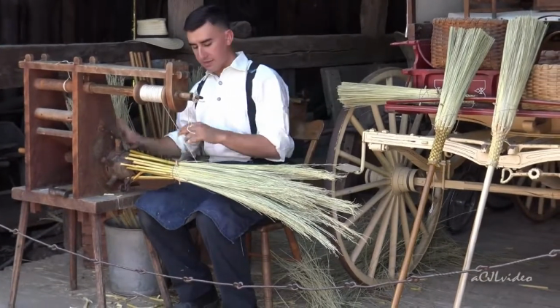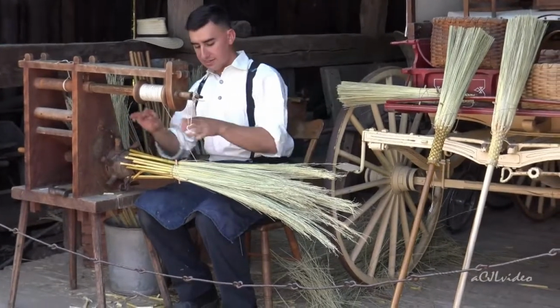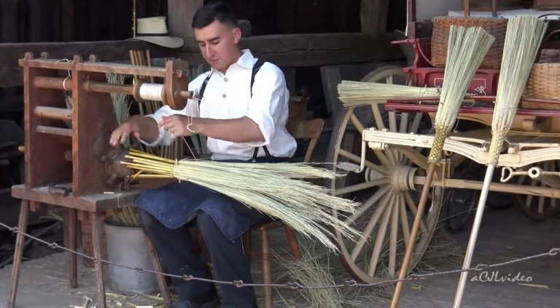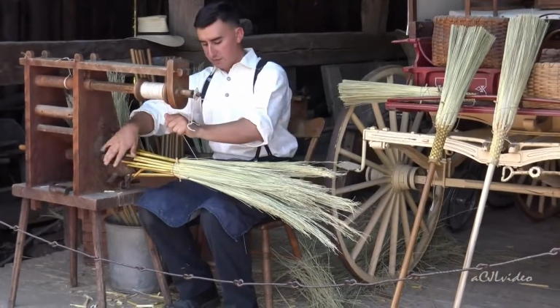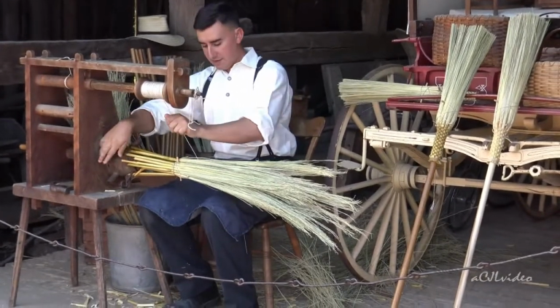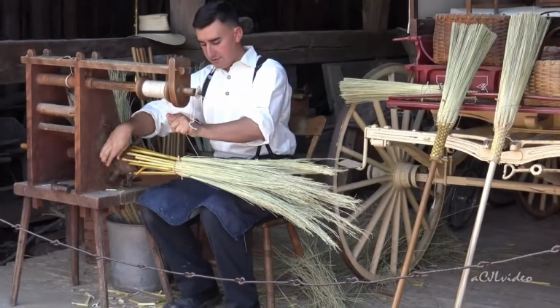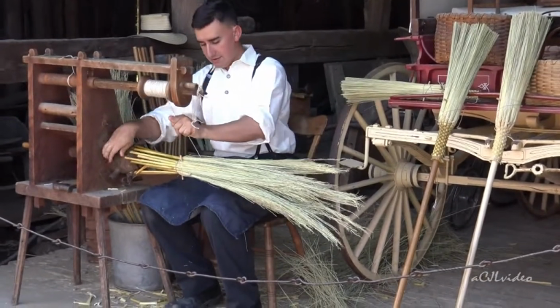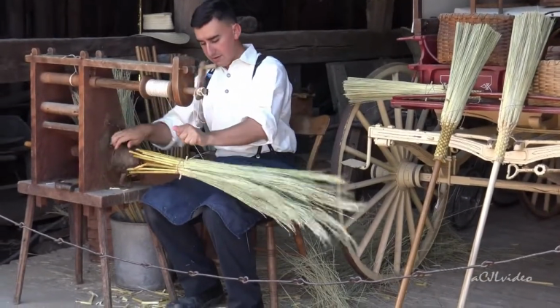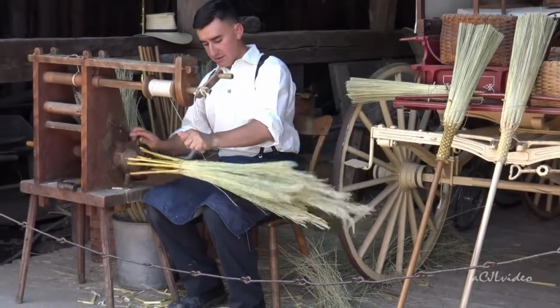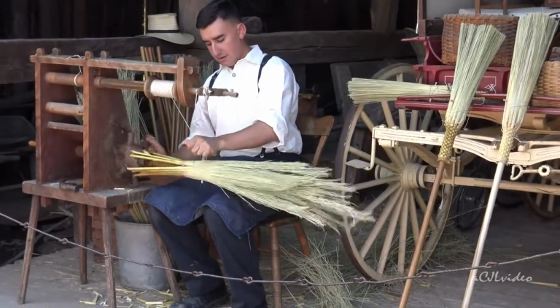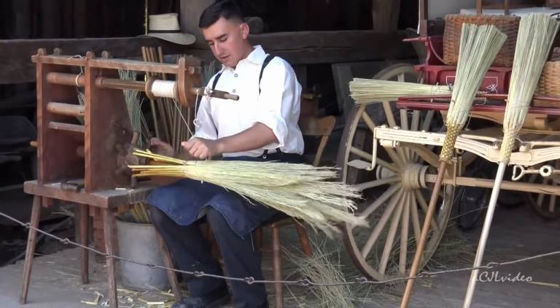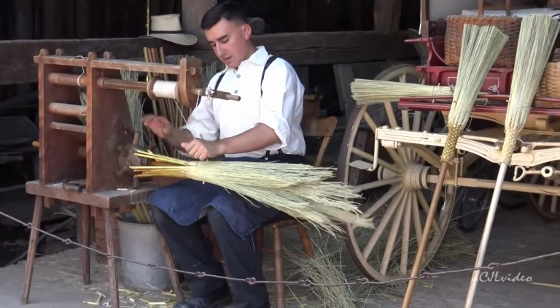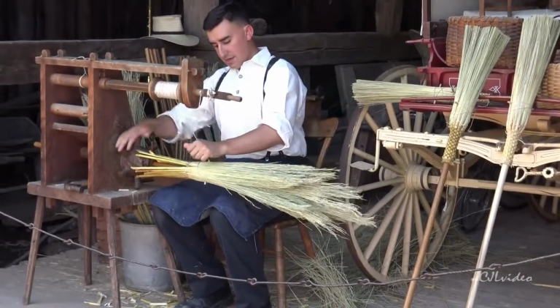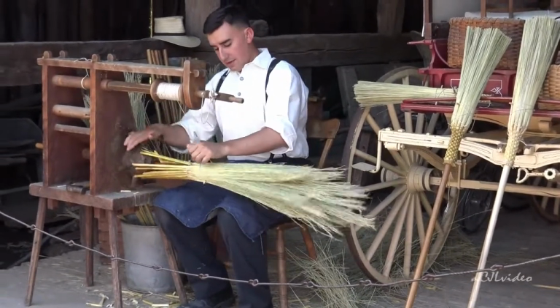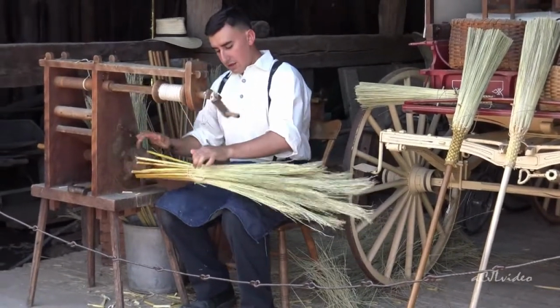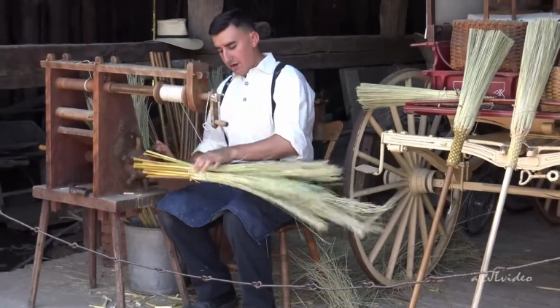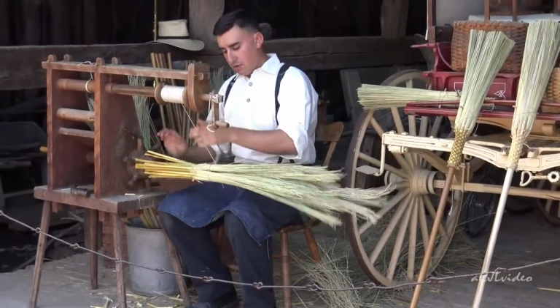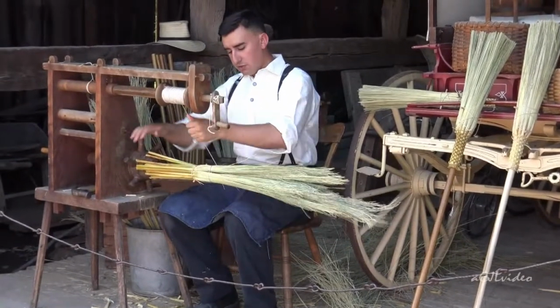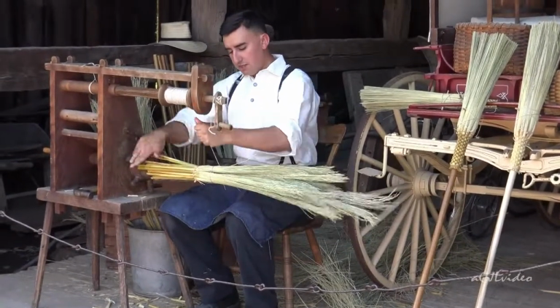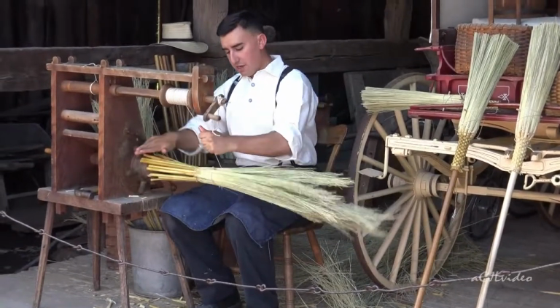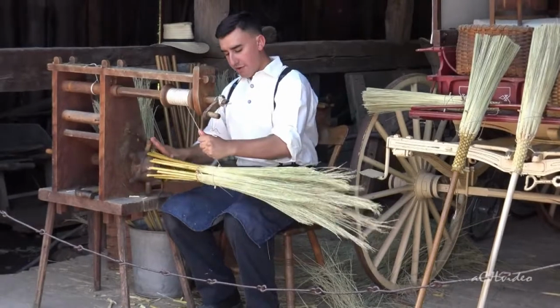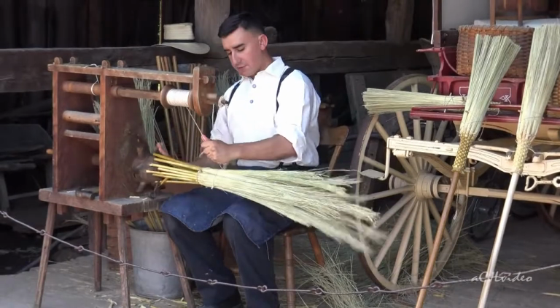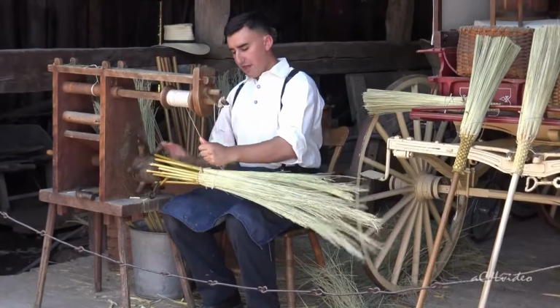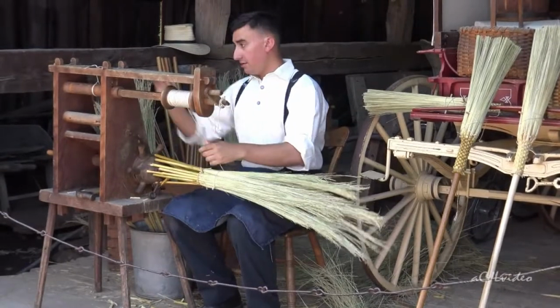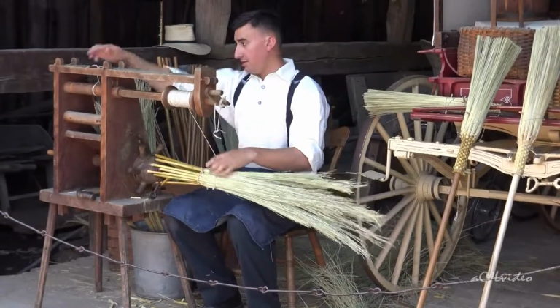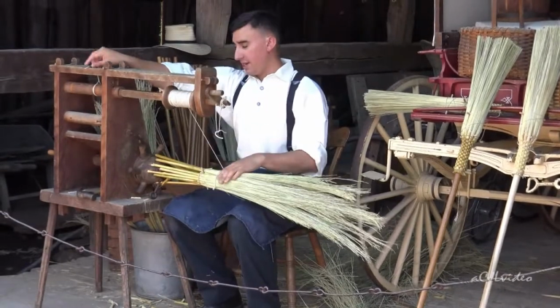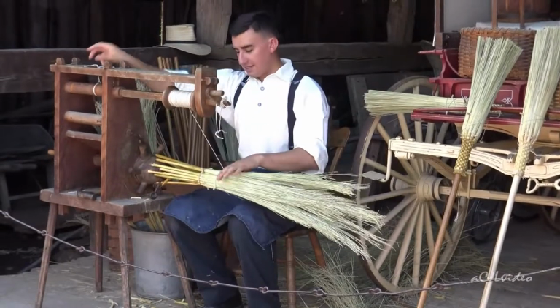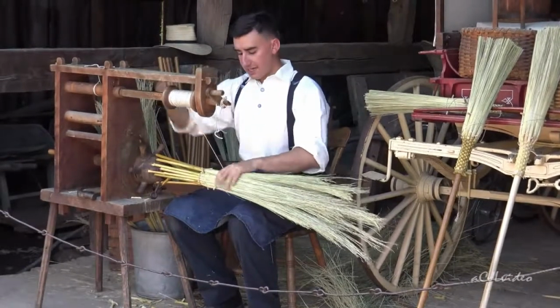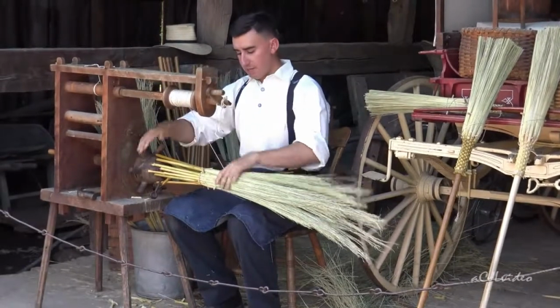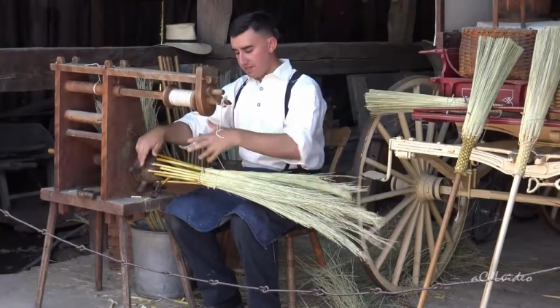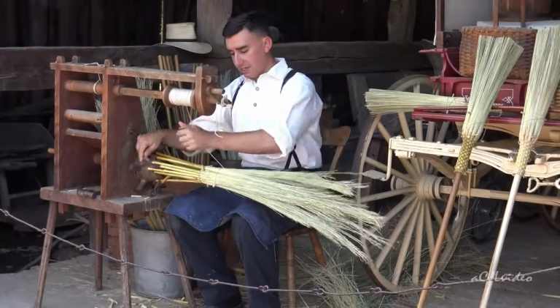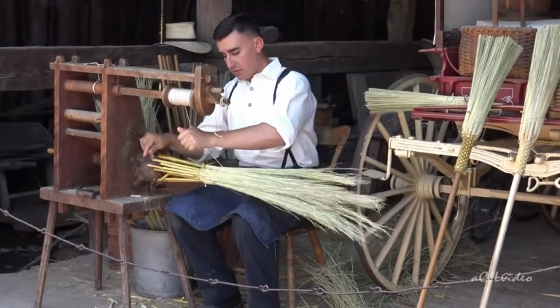Round brooms are $20. Flat brooms are $25 — they take about an extra hour to stitch. And there are also little hearth brooms like this one here, which is $15 — it's got a shorter handle.